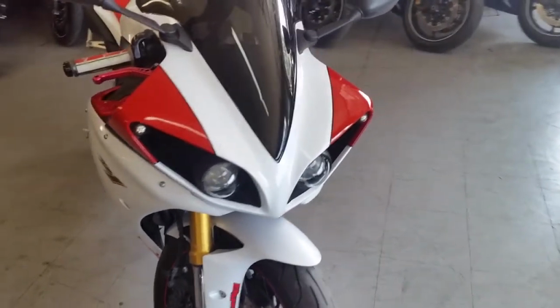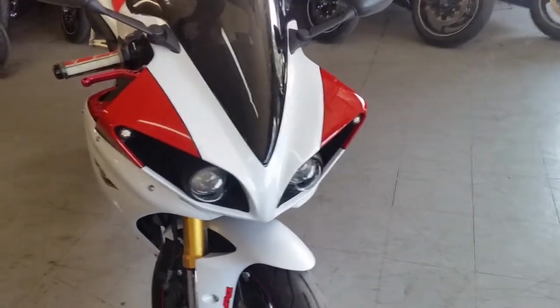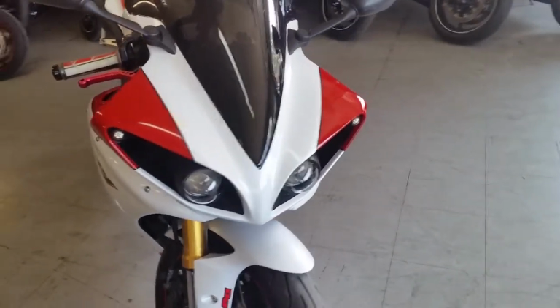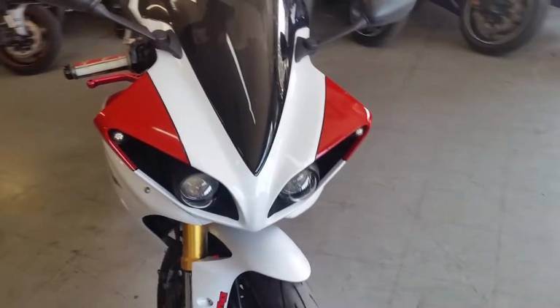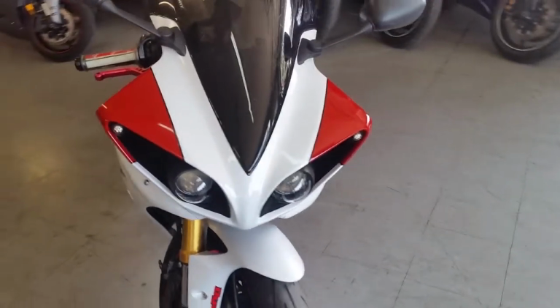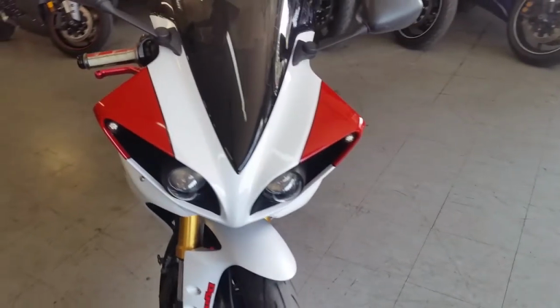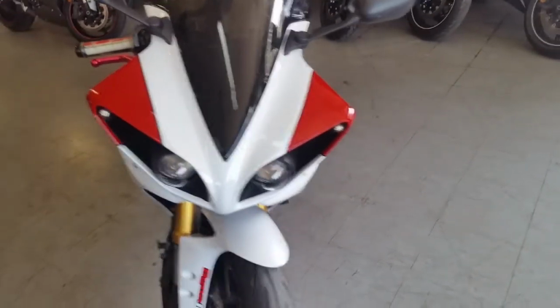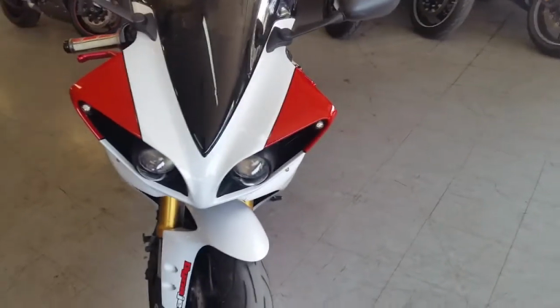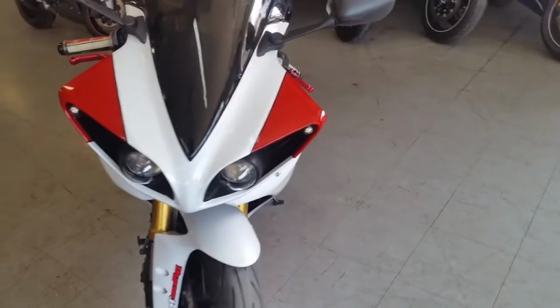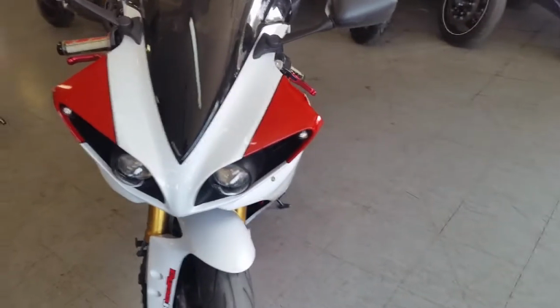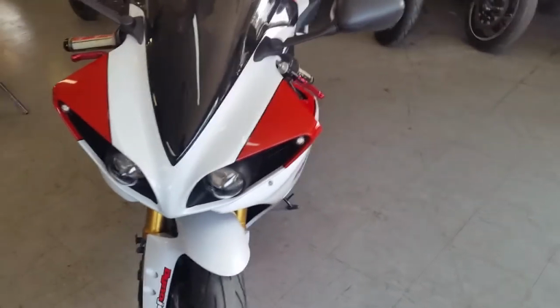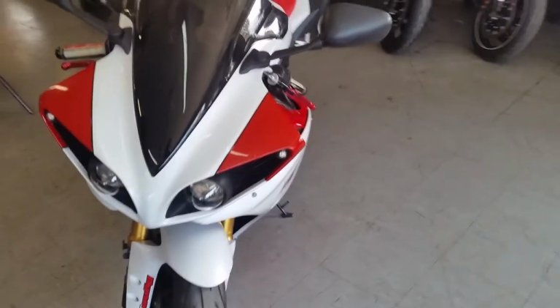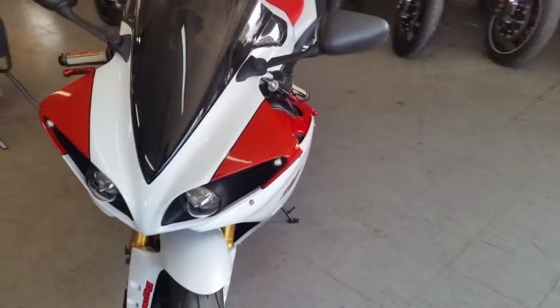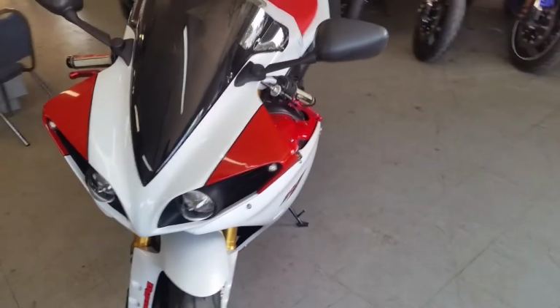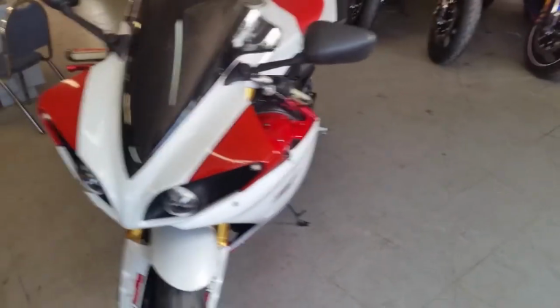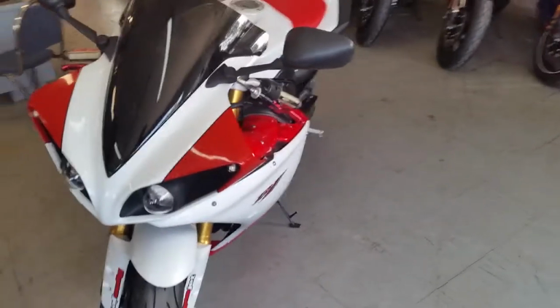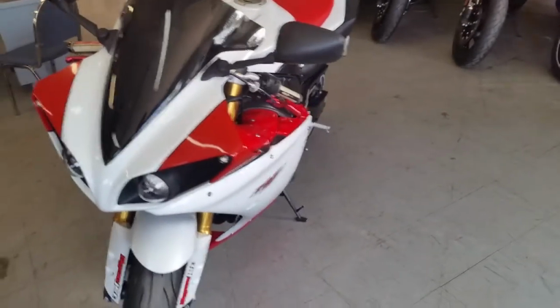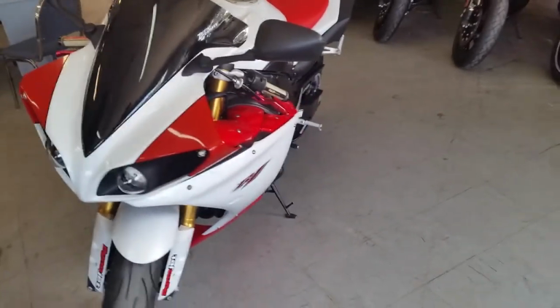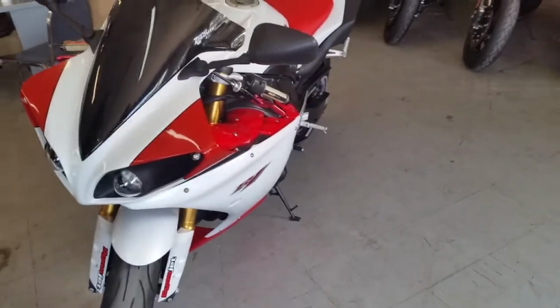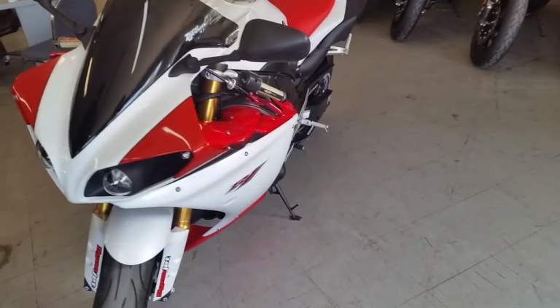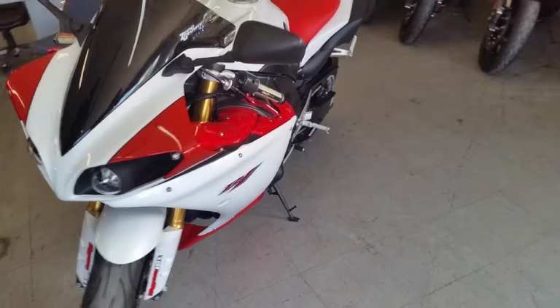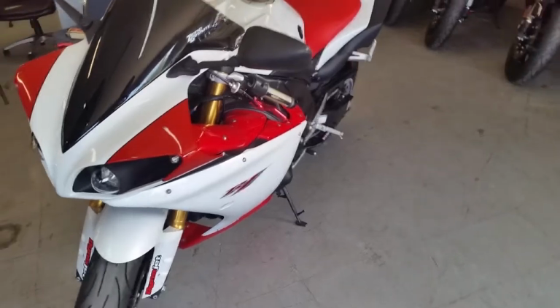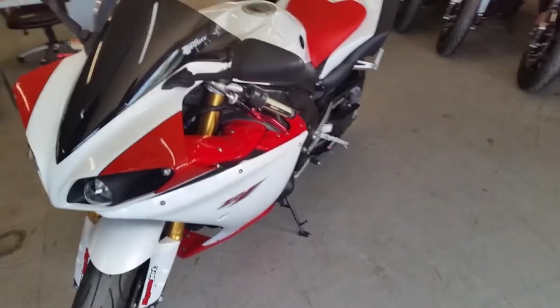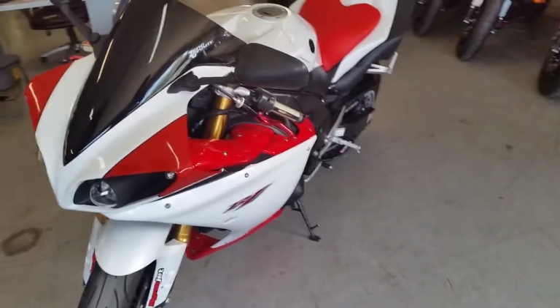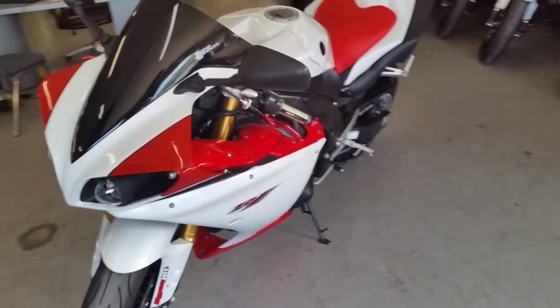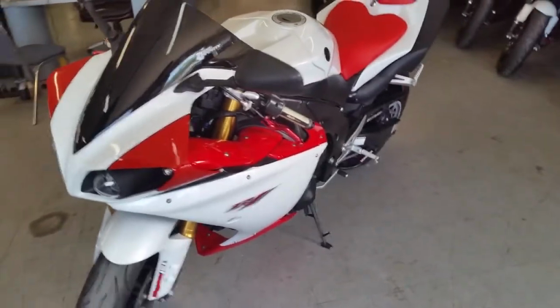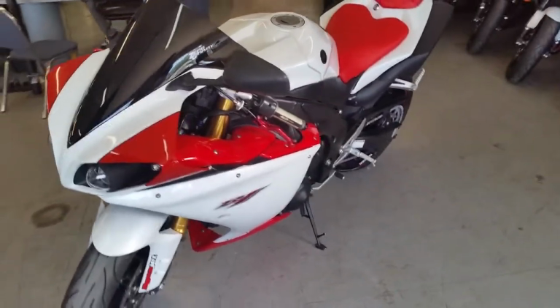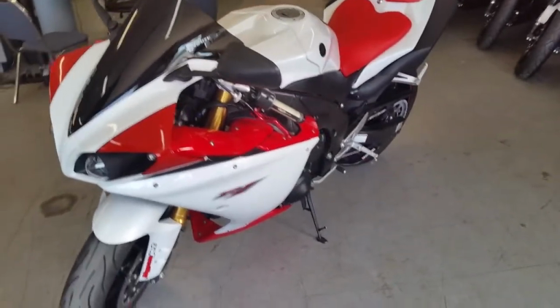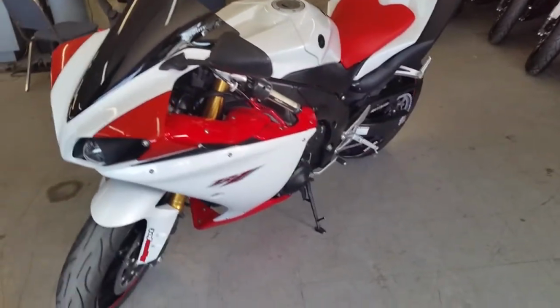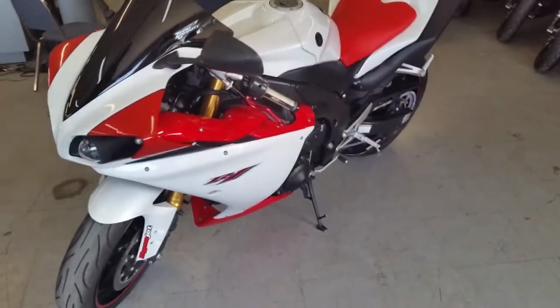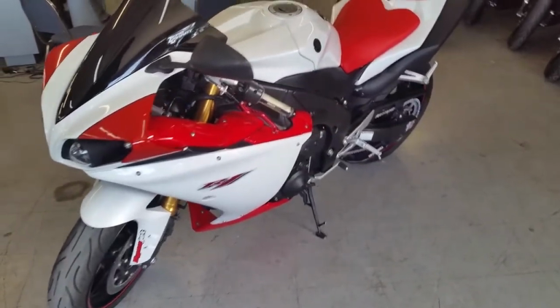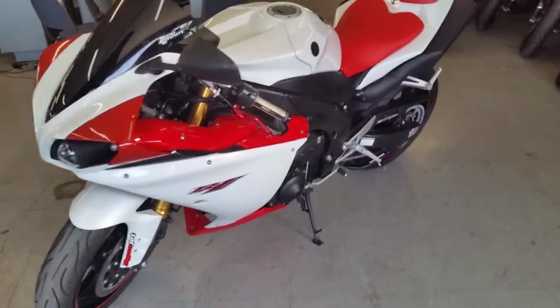Tear up the streets on this R1 for only $179 a month. Approvalpowersports.com